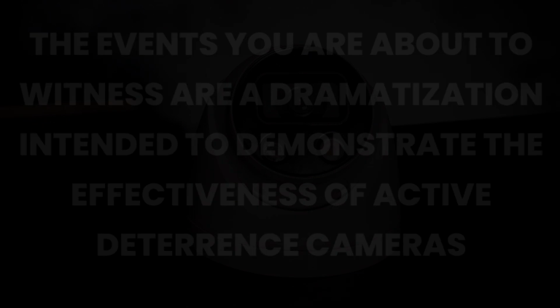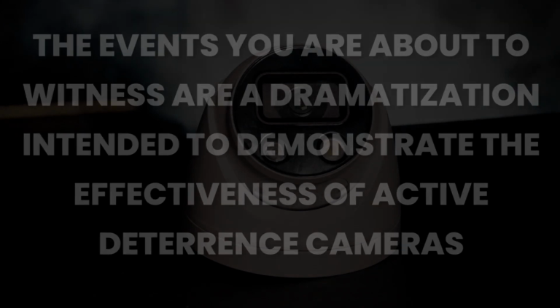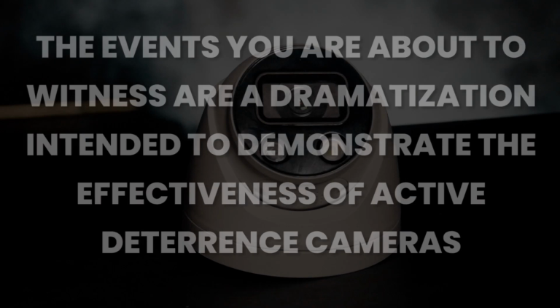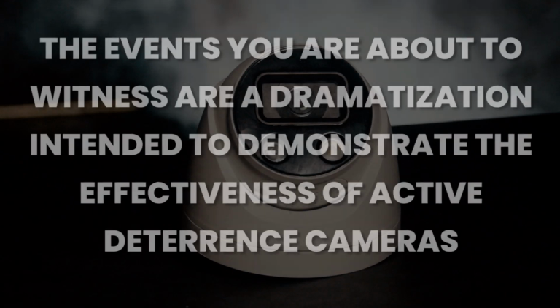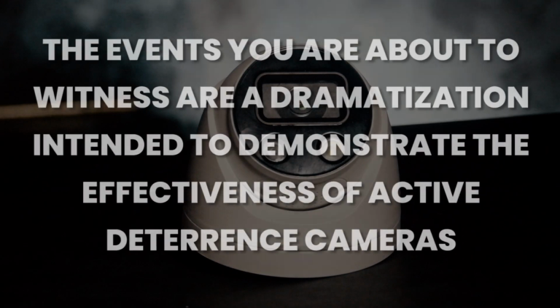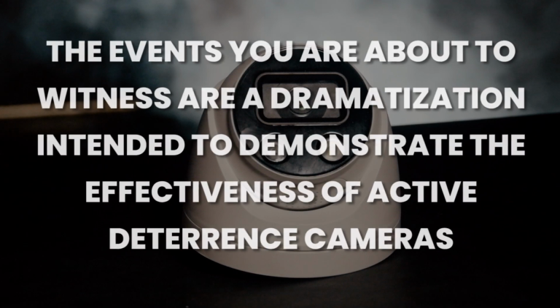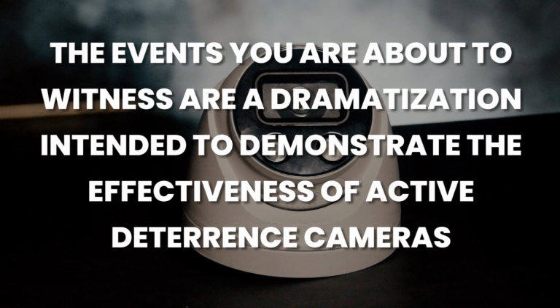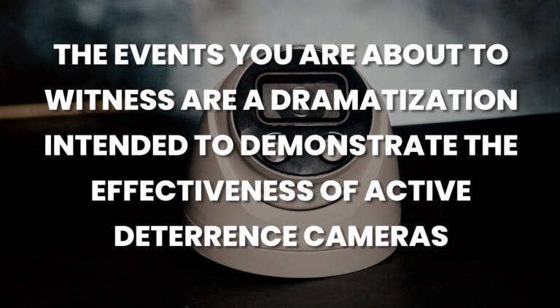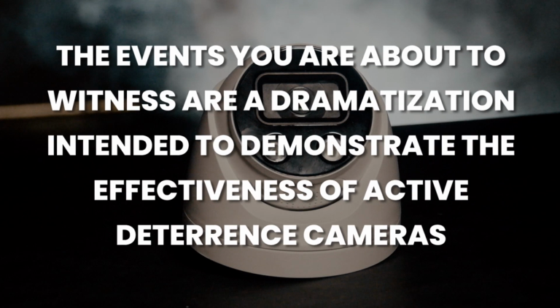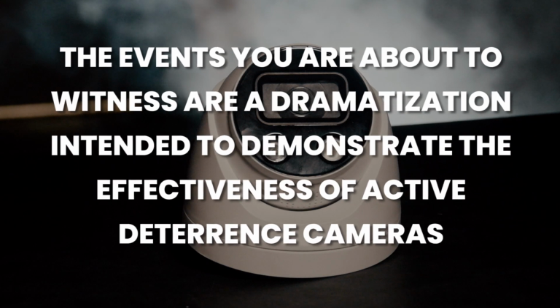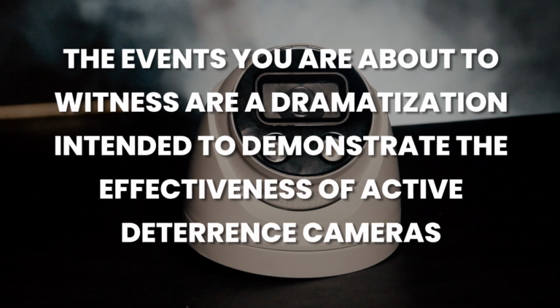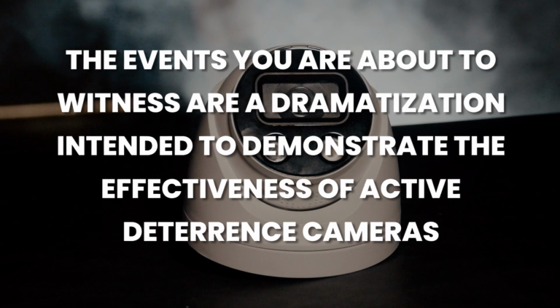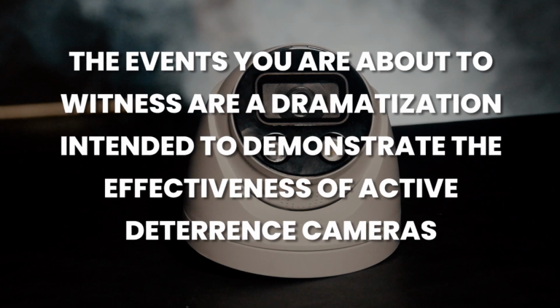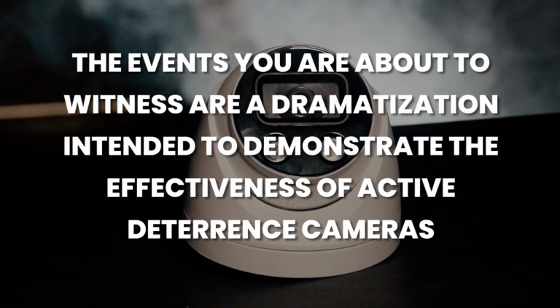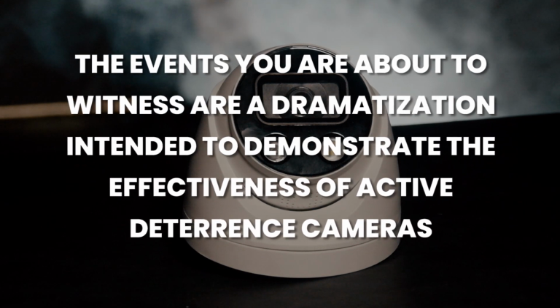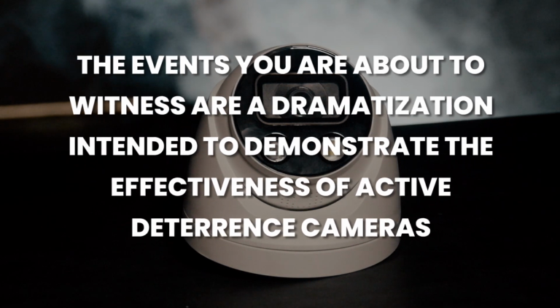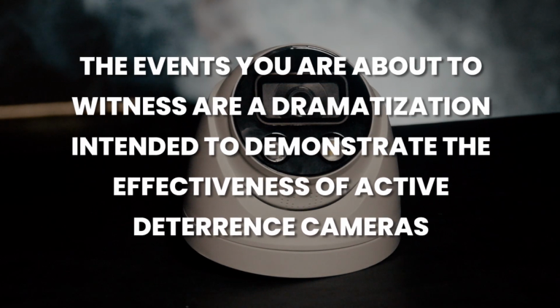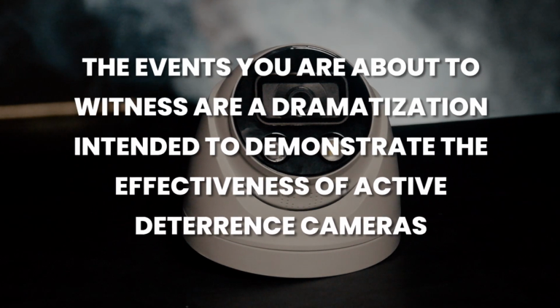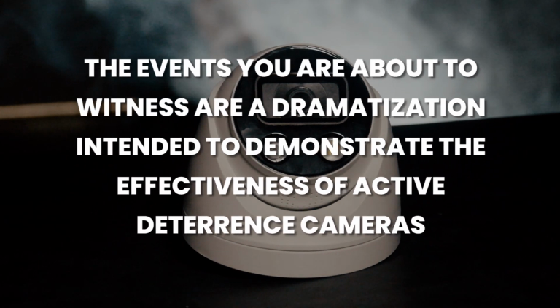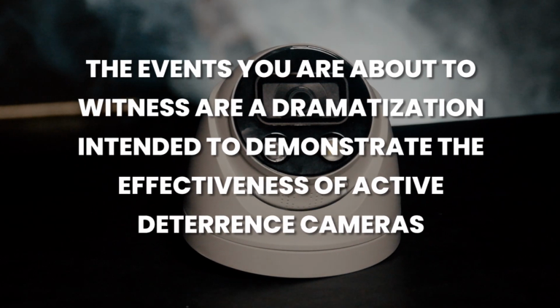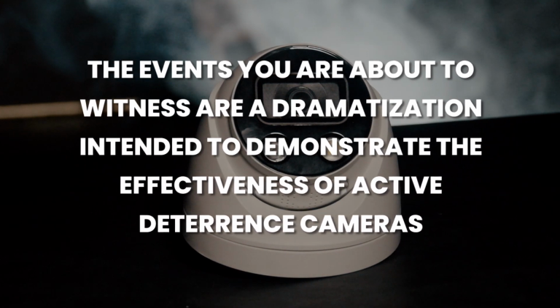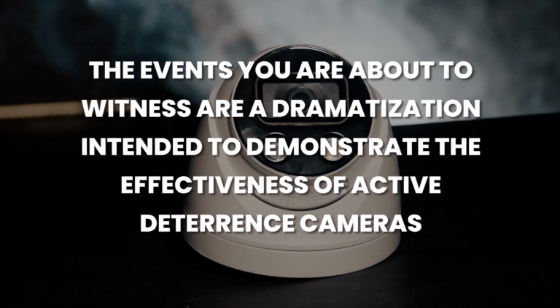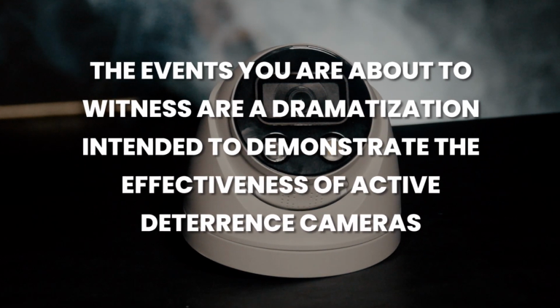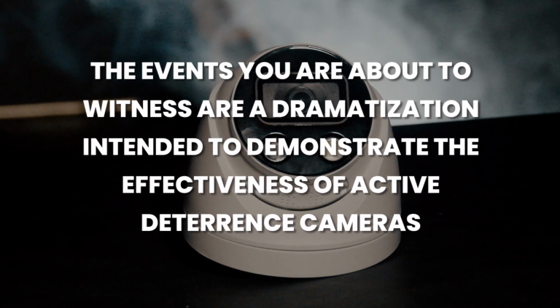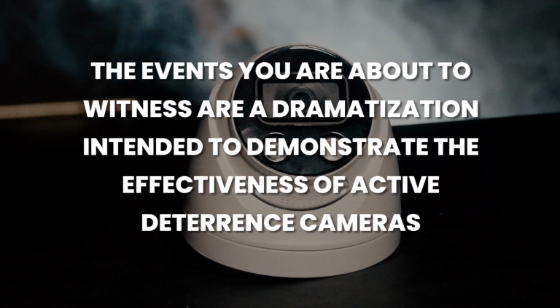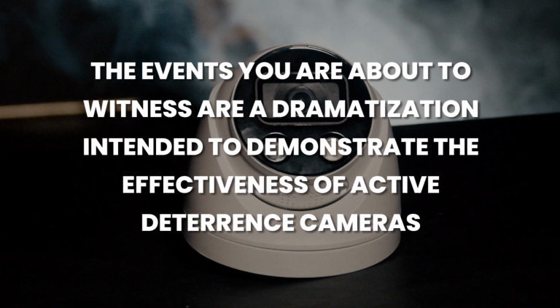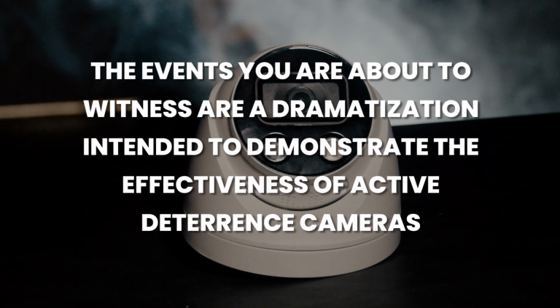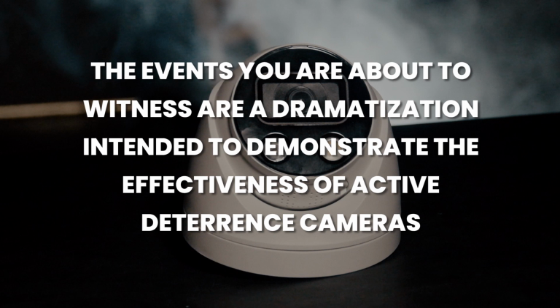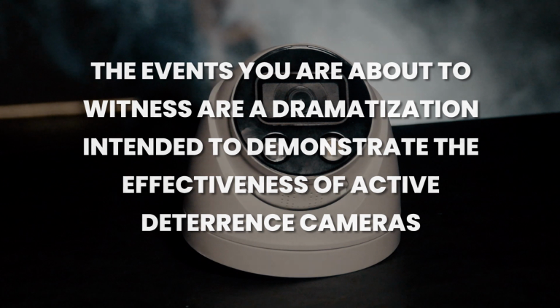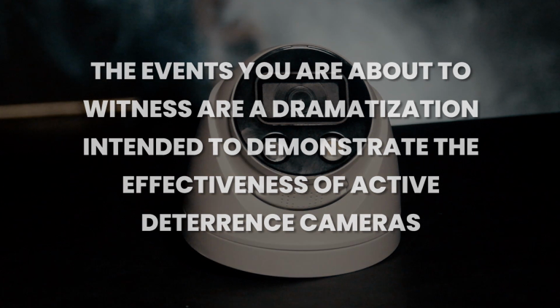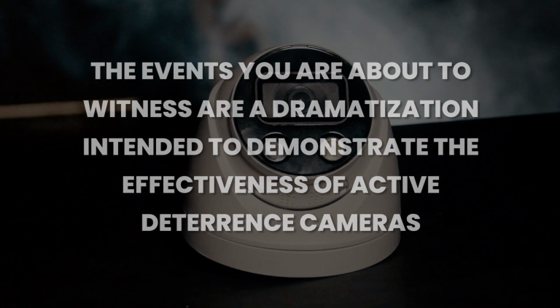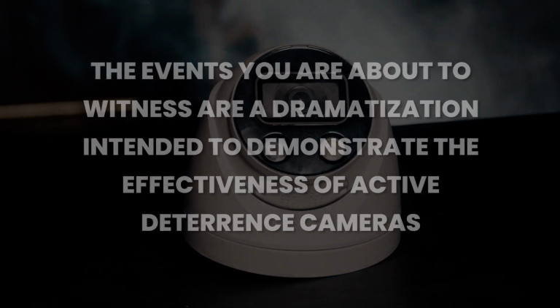The events you are about to witness are a dramatization intended to demonstrate the effectiveness of active deterrence cameras.